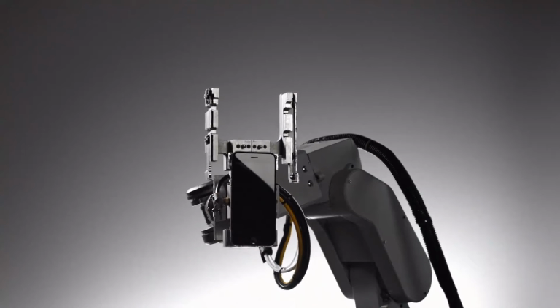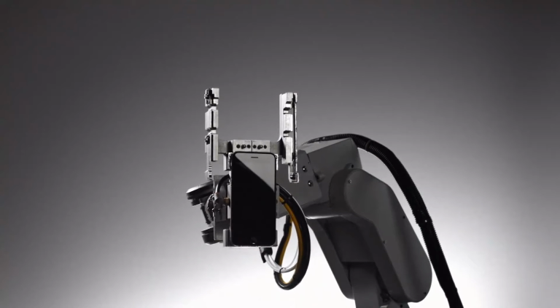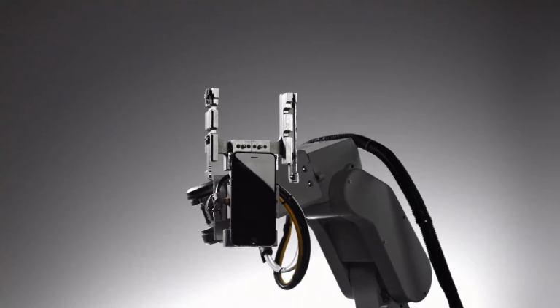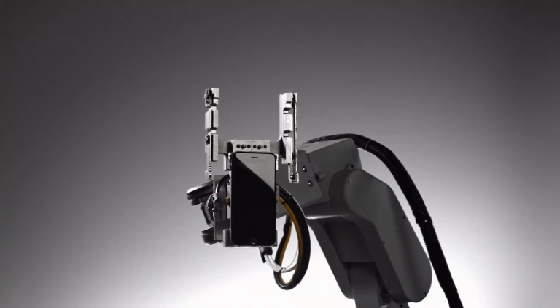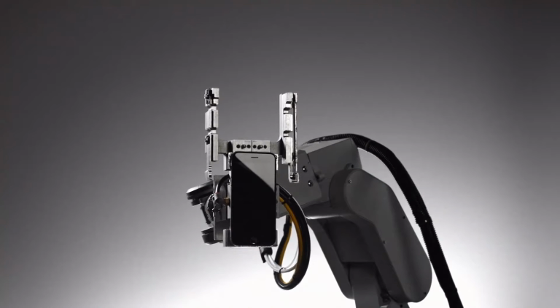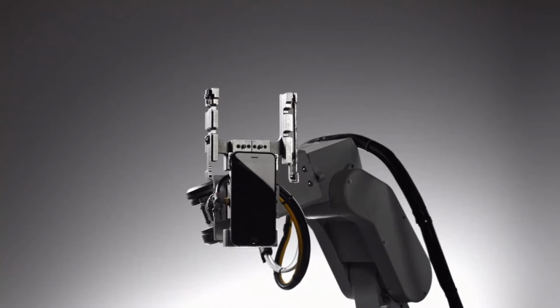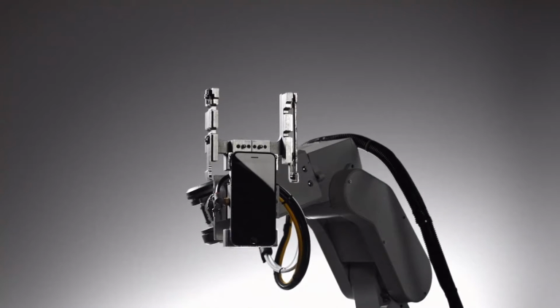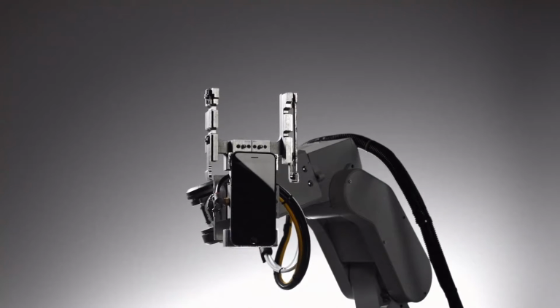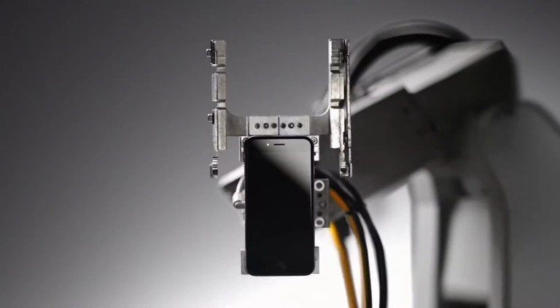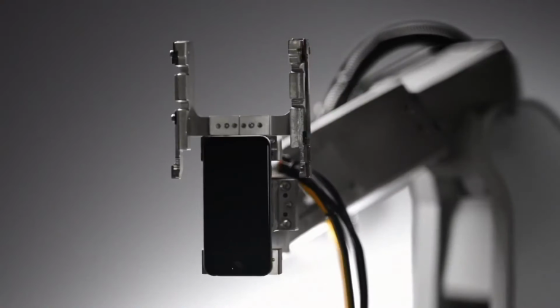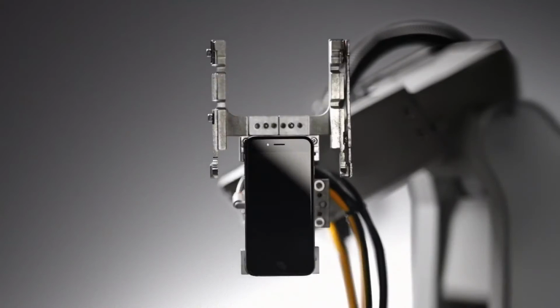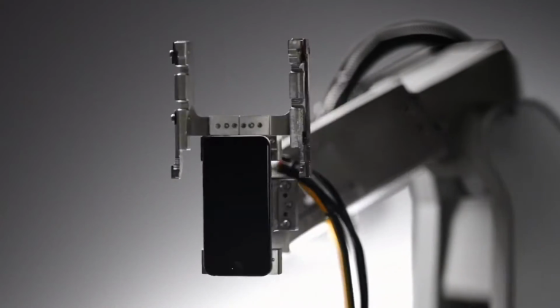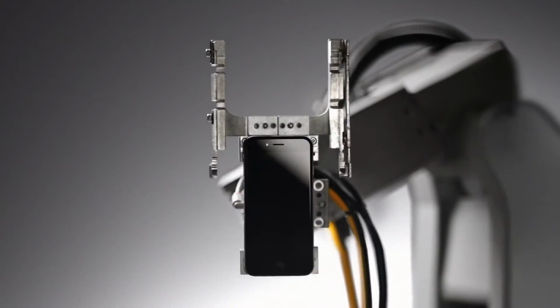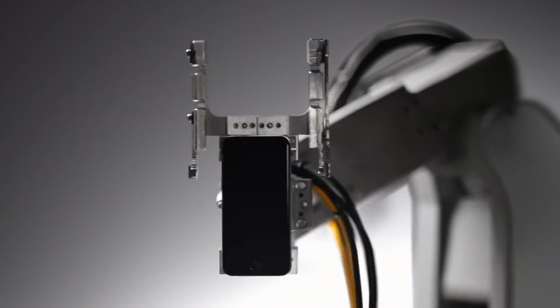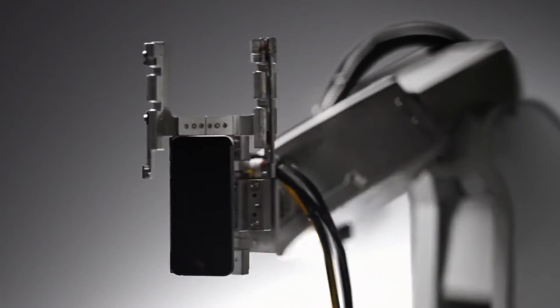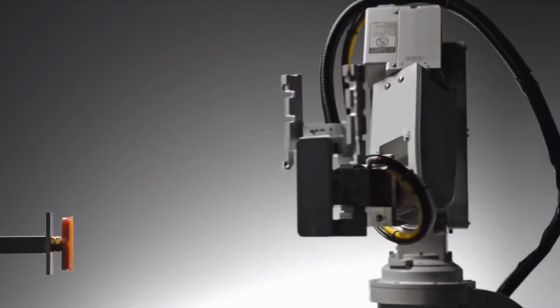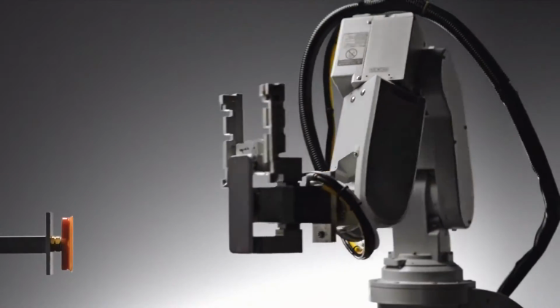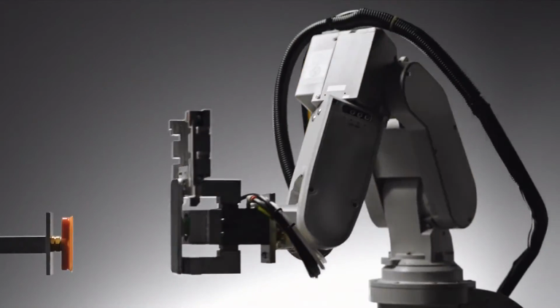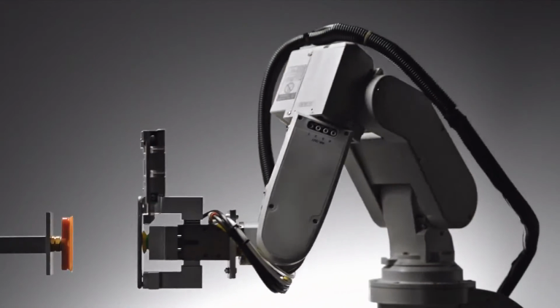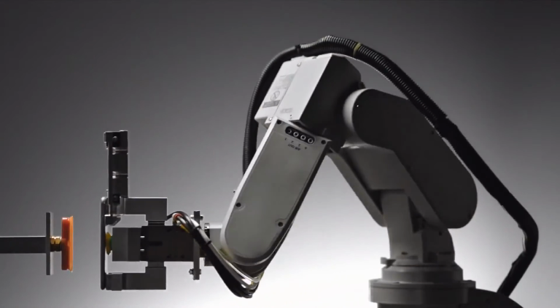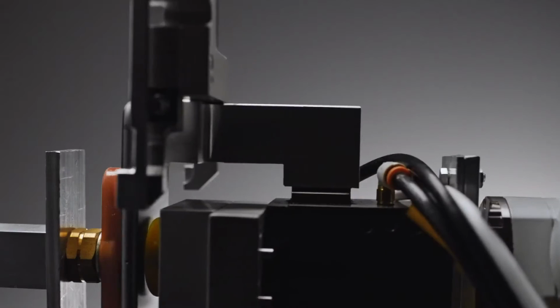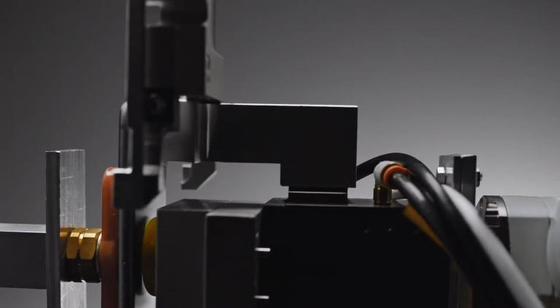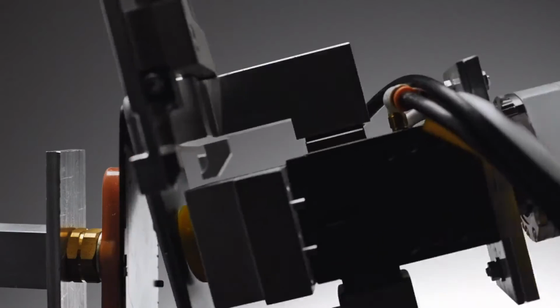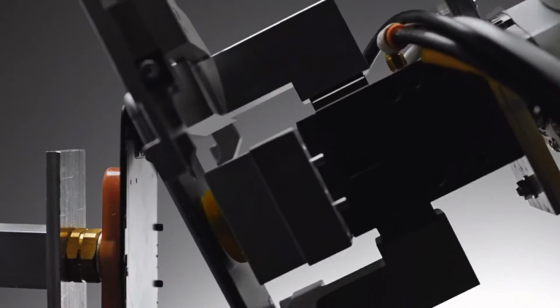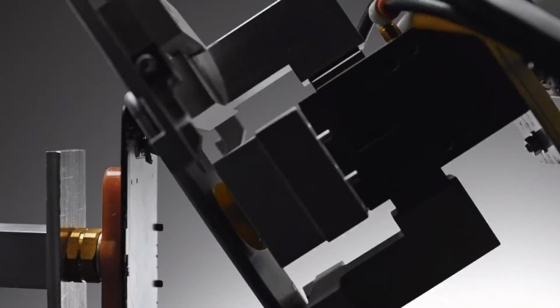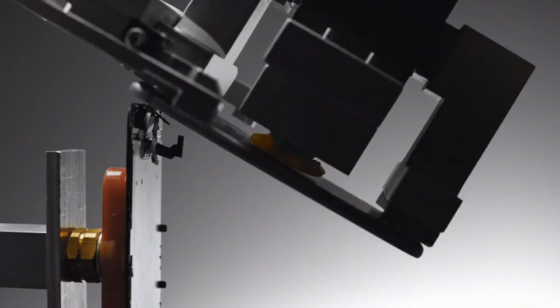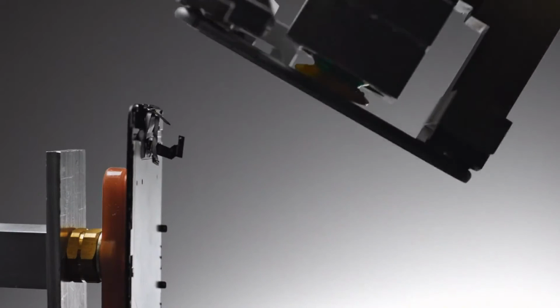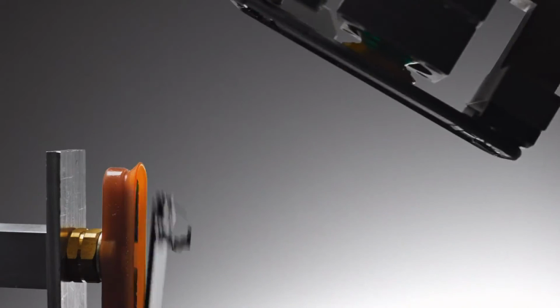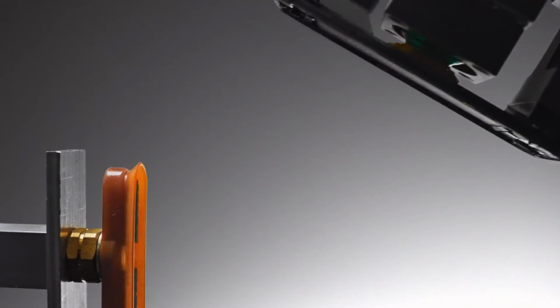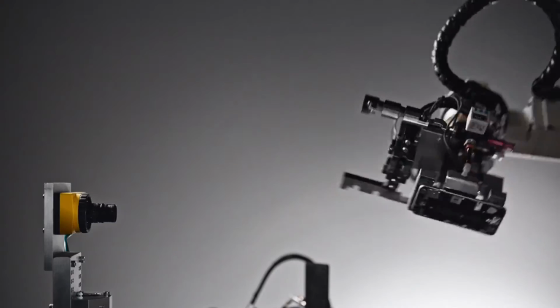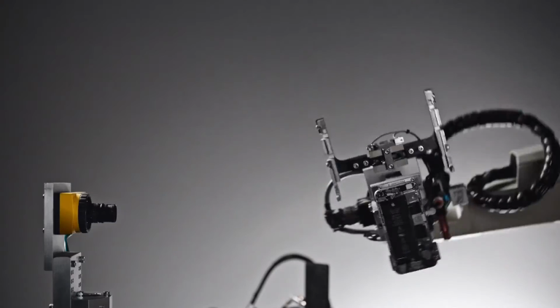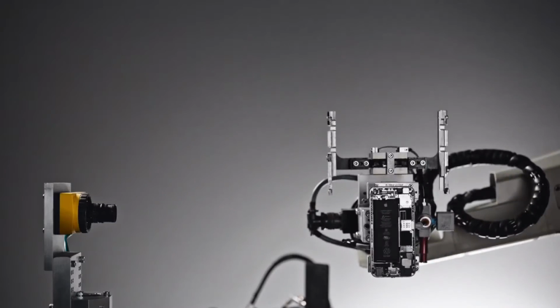Meet Liam. When it's time, Liam deconstructs your iPhone.